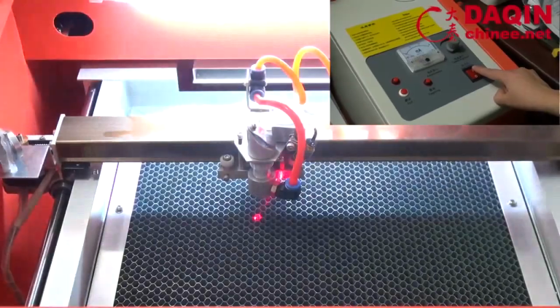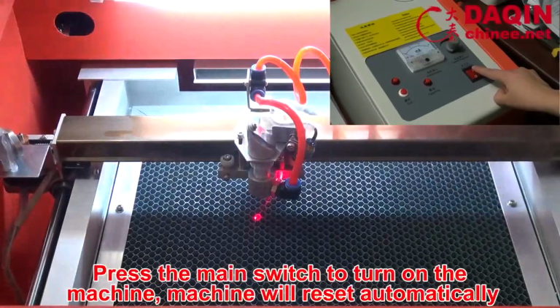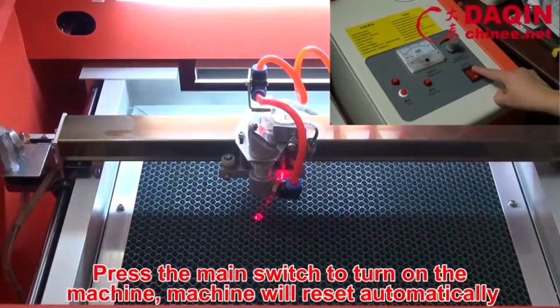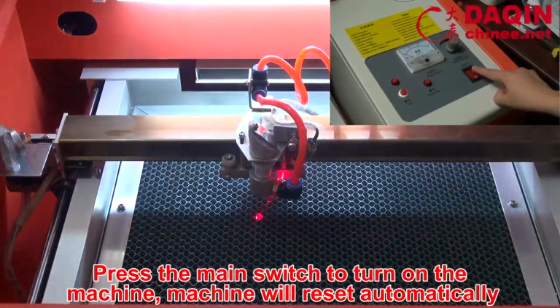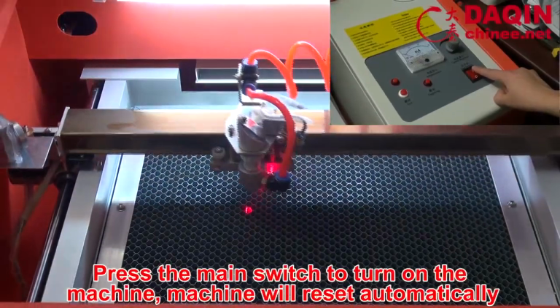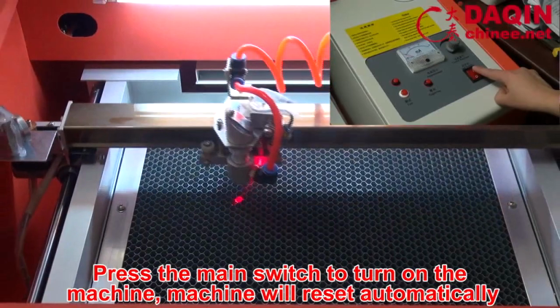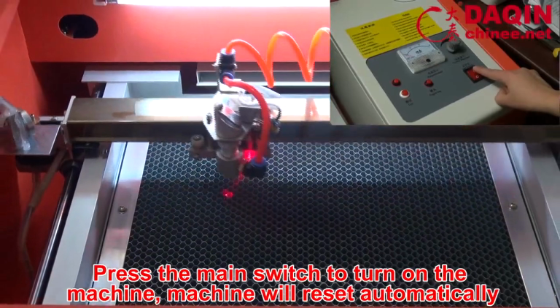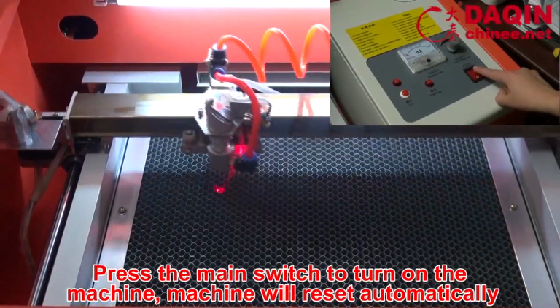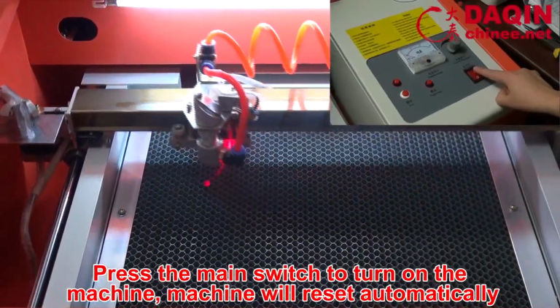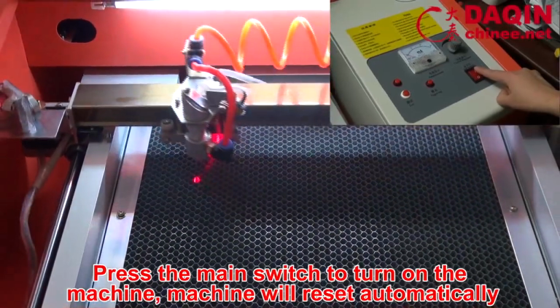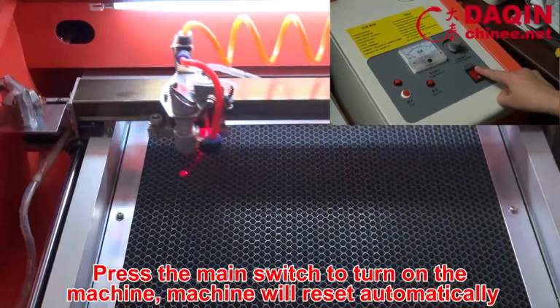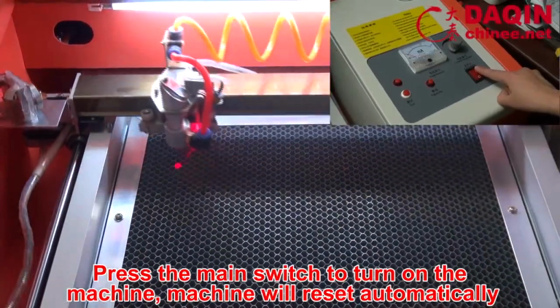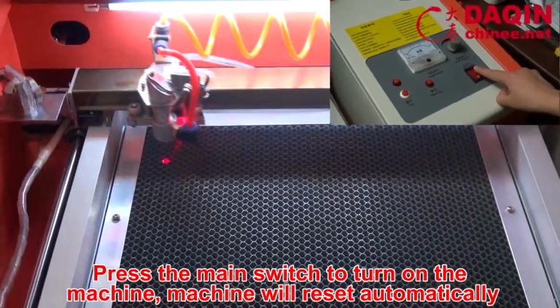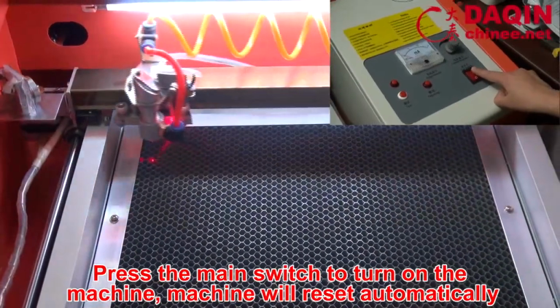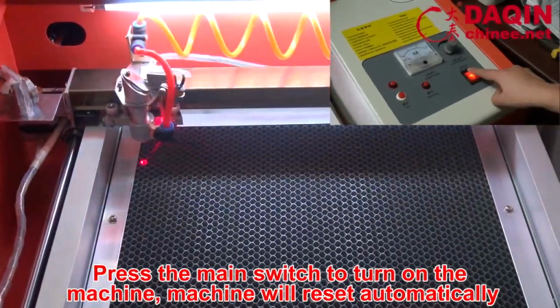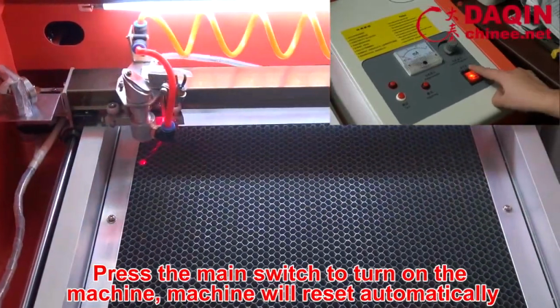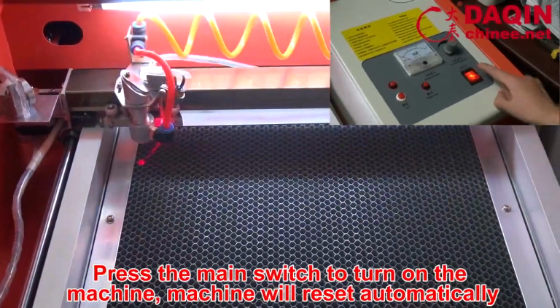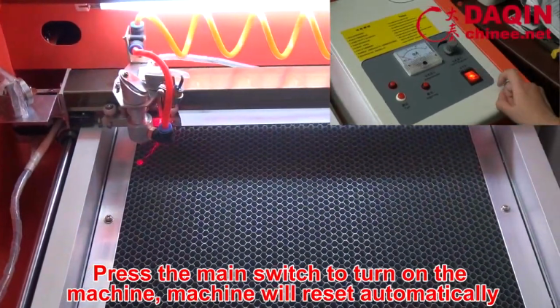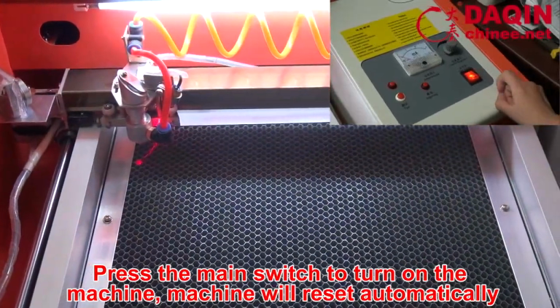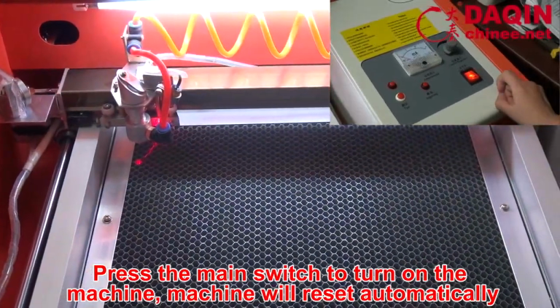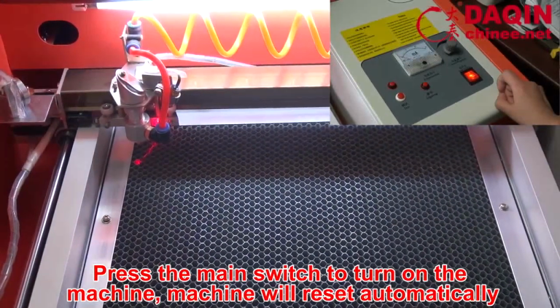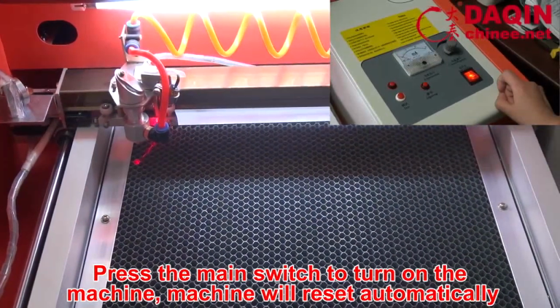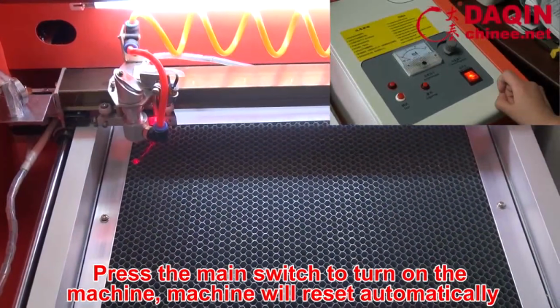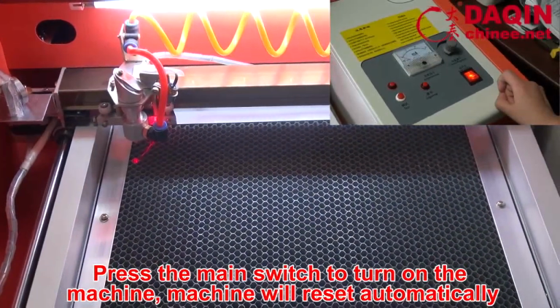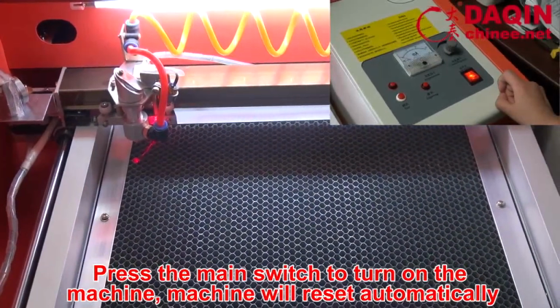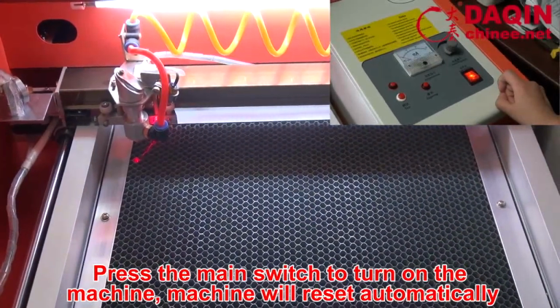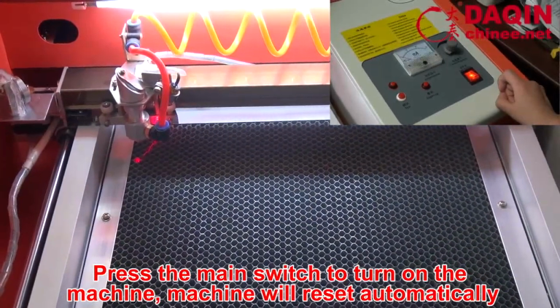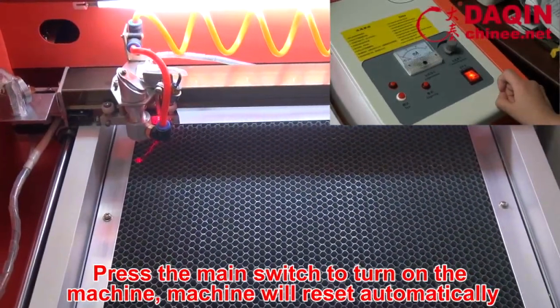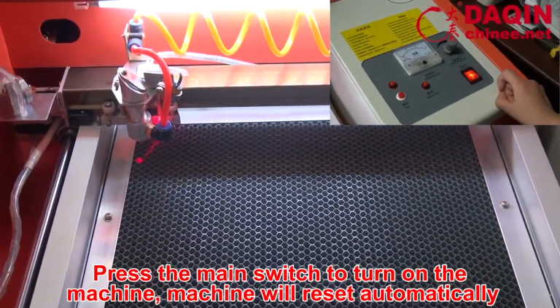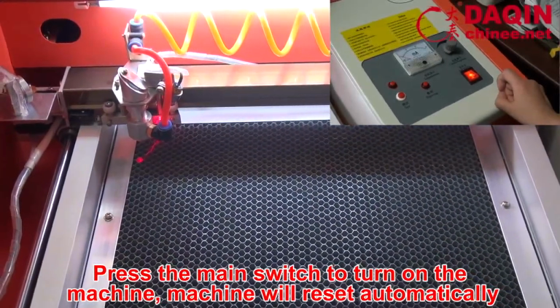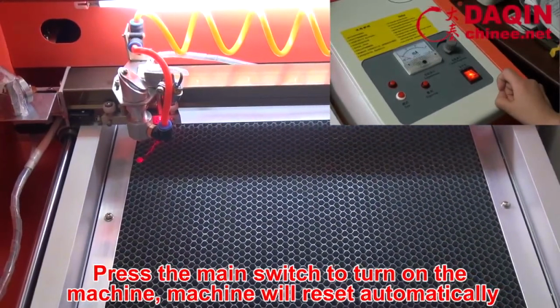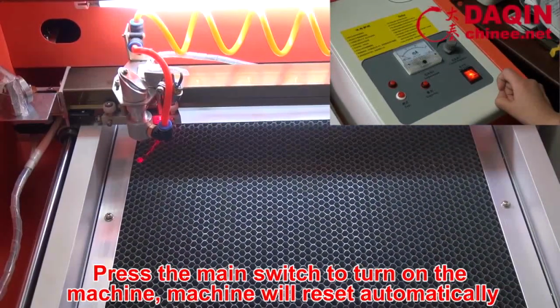Press the main switch to turn on the machine. The machine will reset automatically.